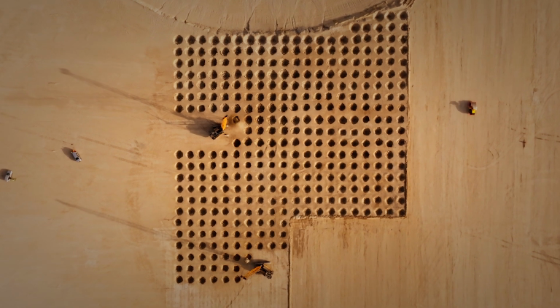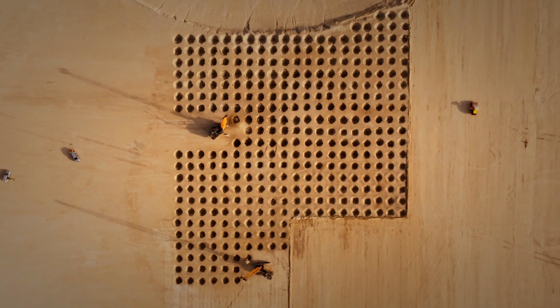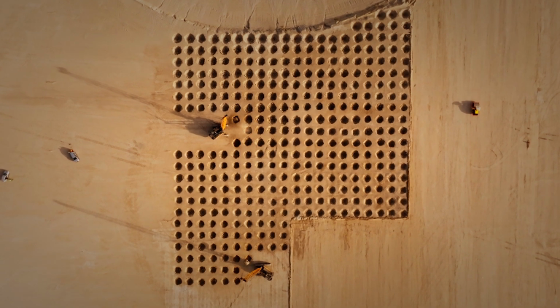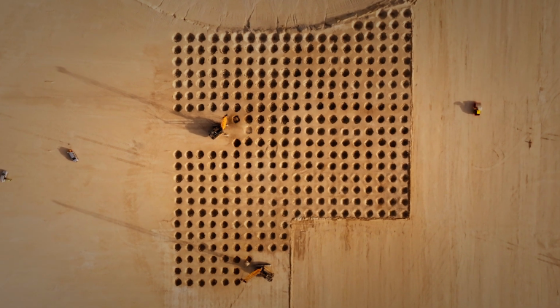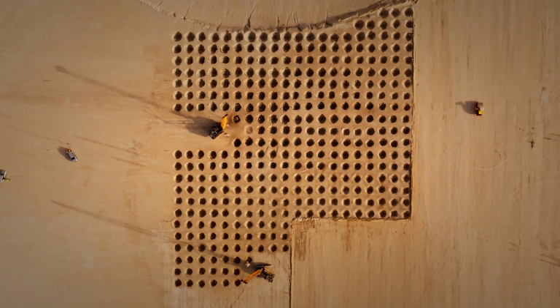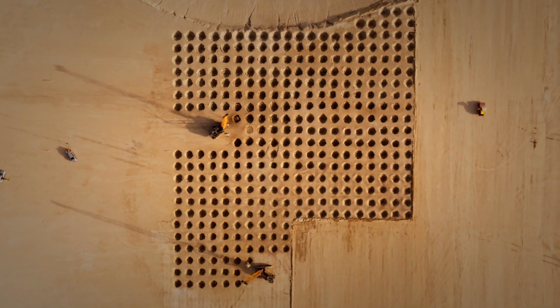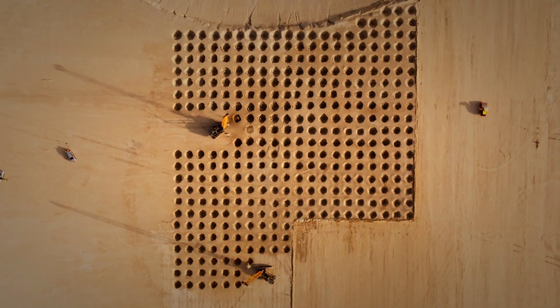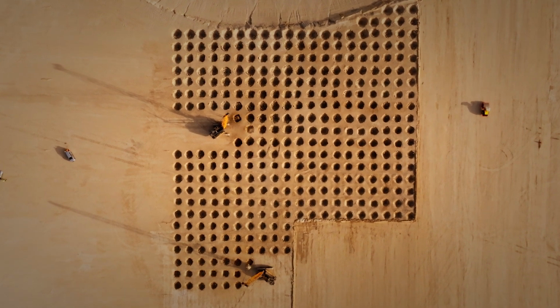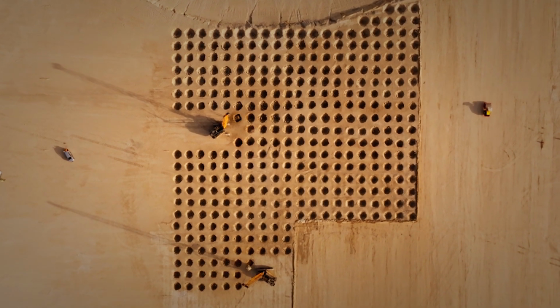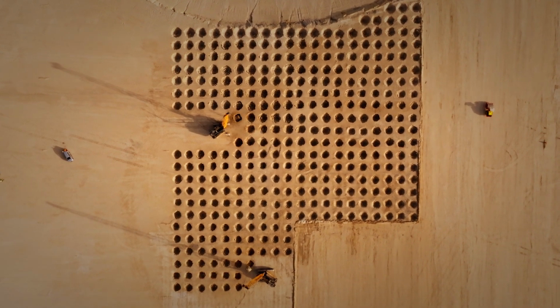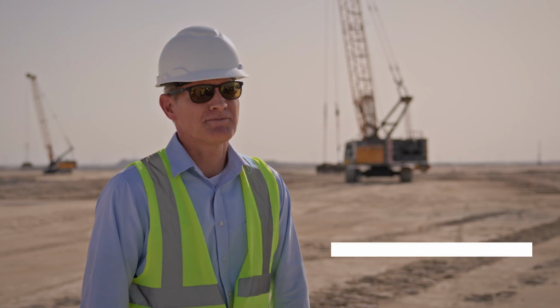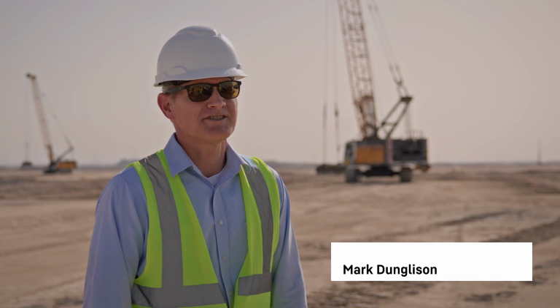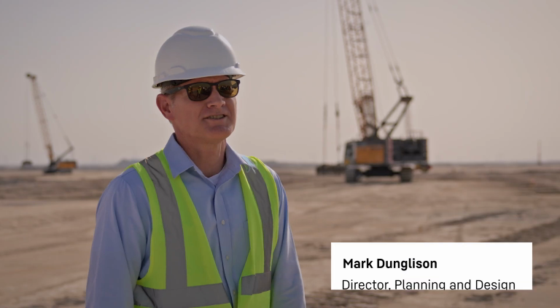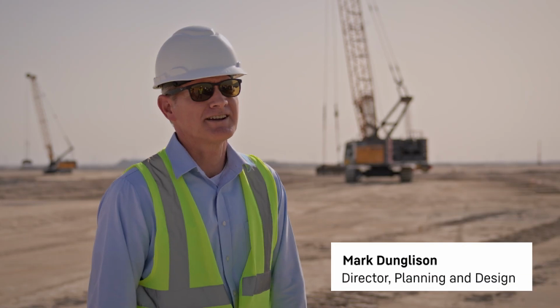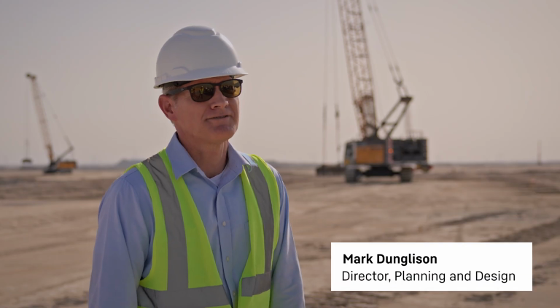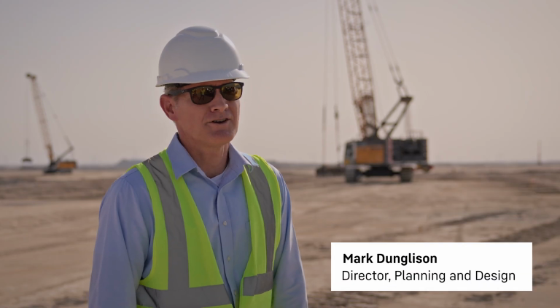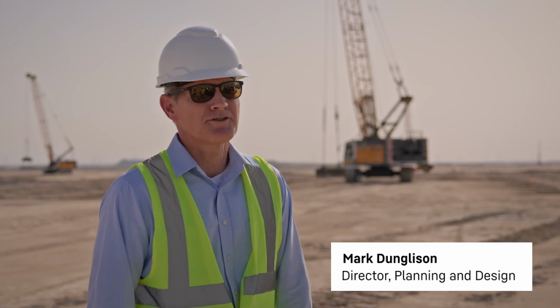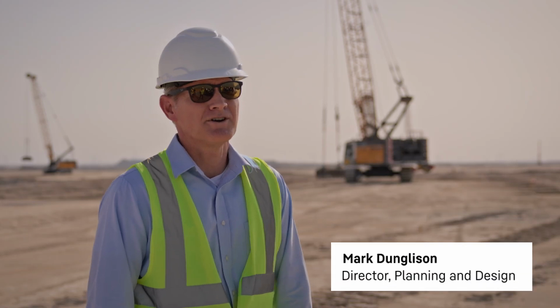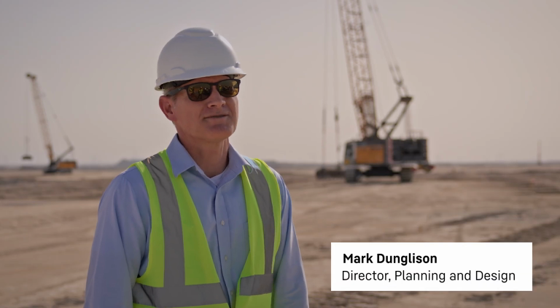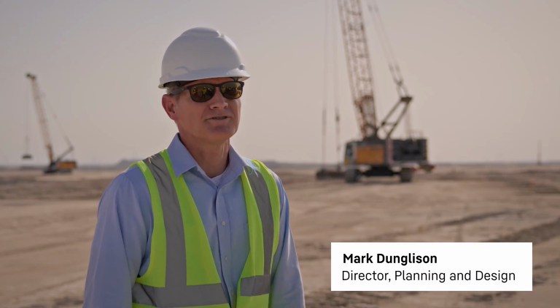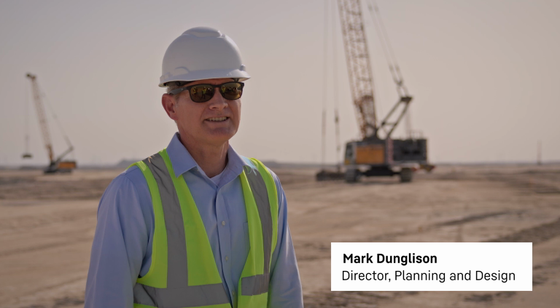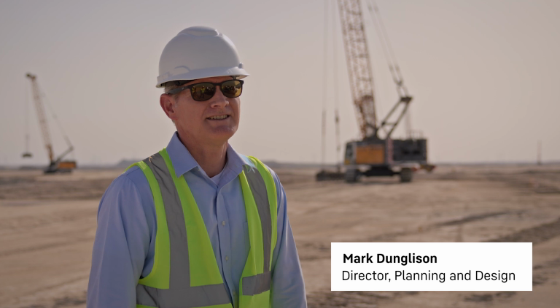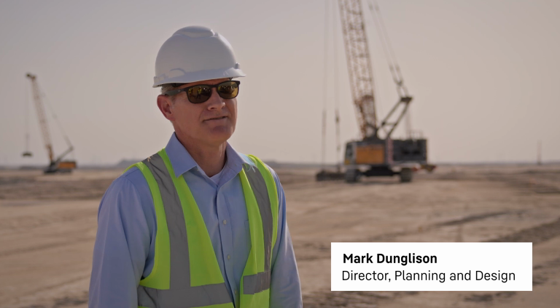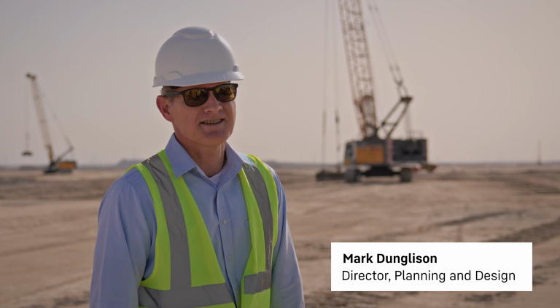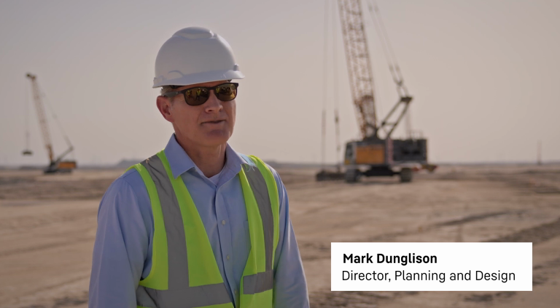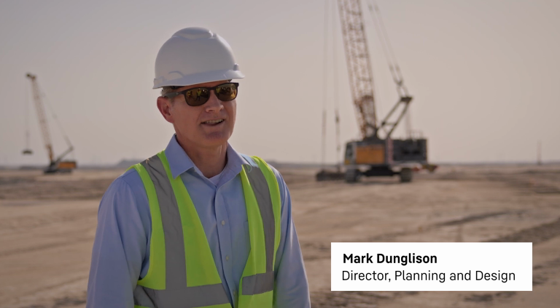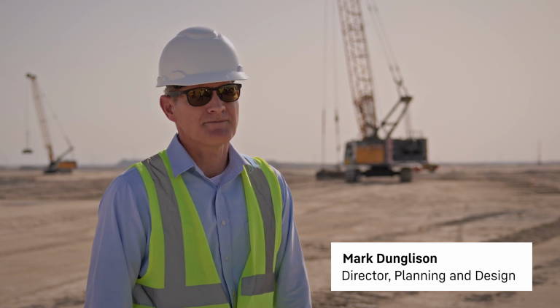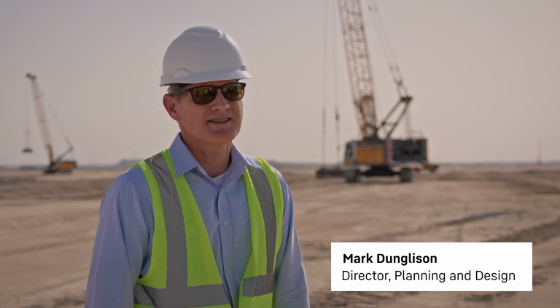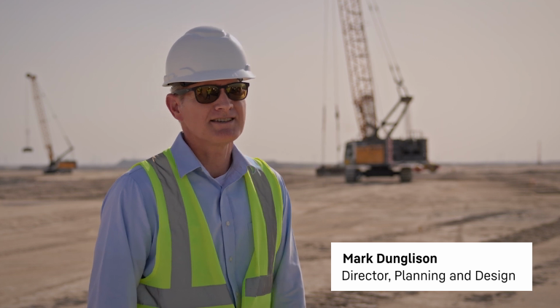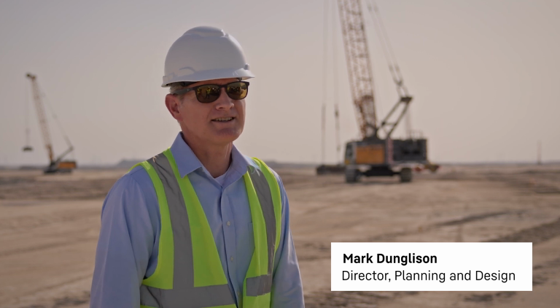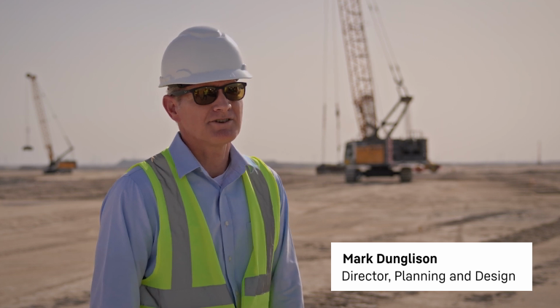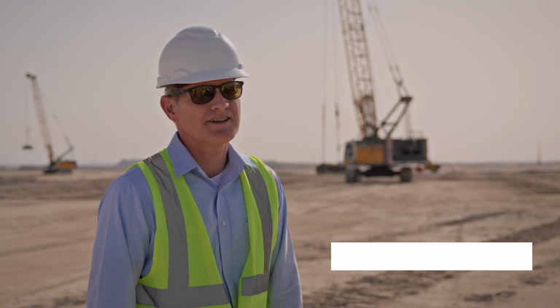My name's Mark Dungleson. I'm the Project Director for the Earthworks and Marine for the Savarell-Ukma Sea City project.